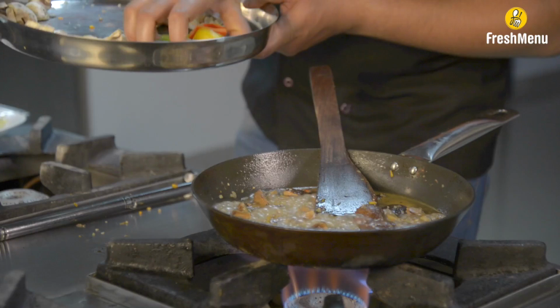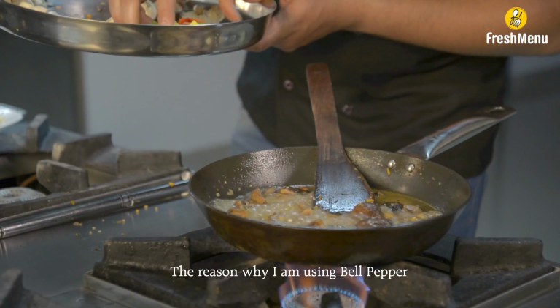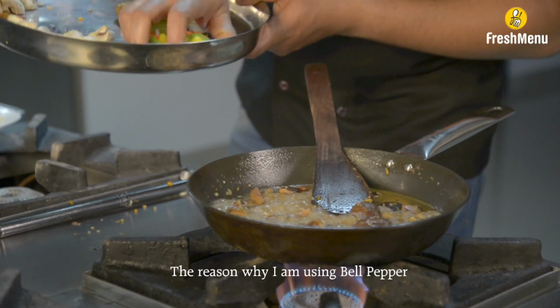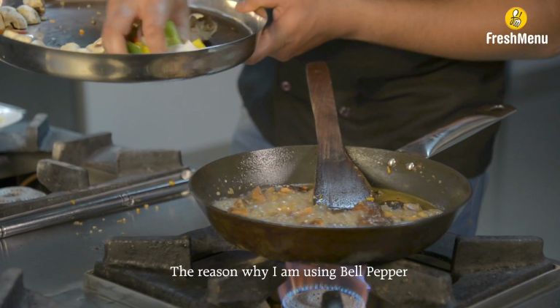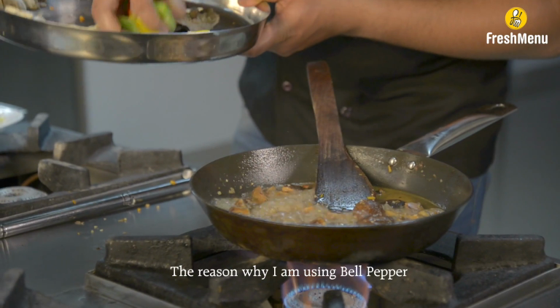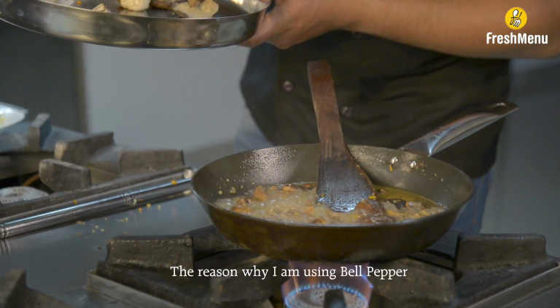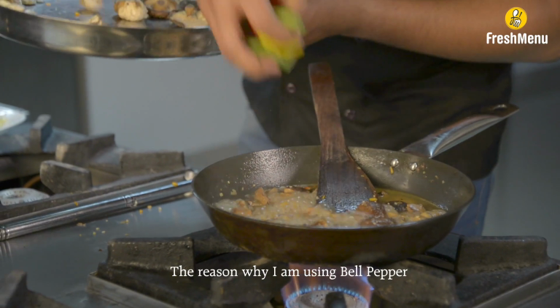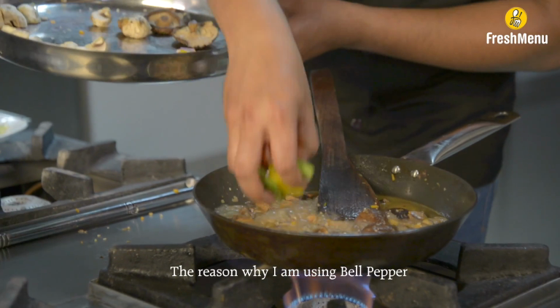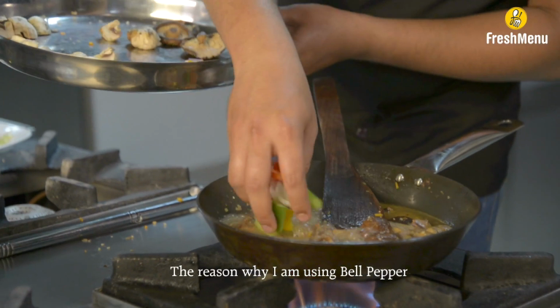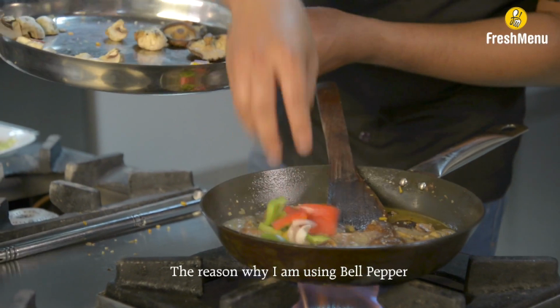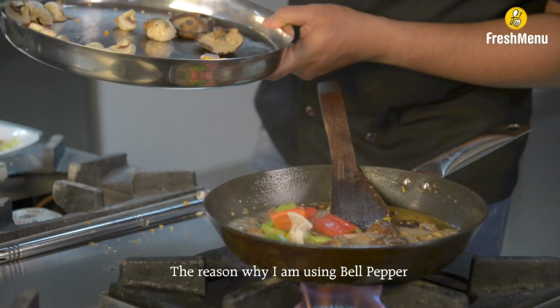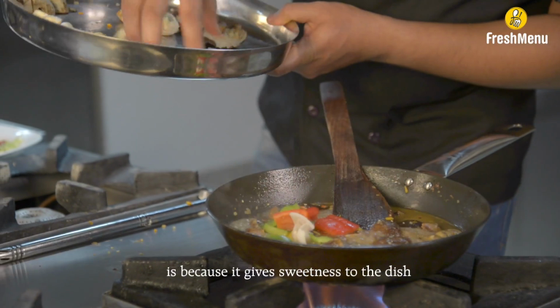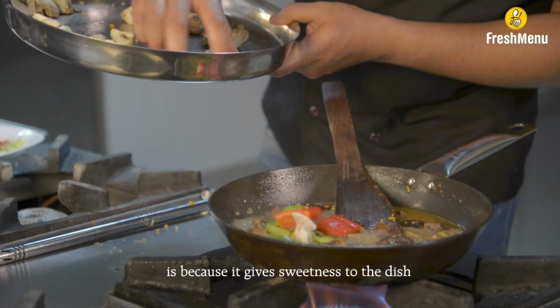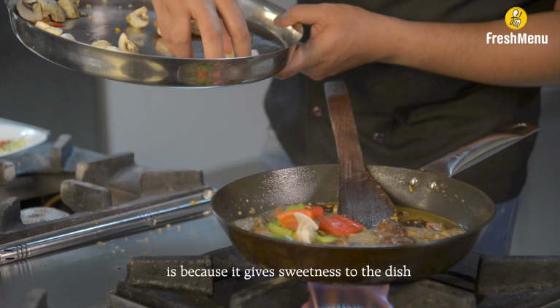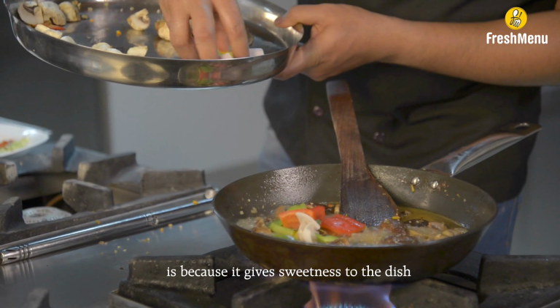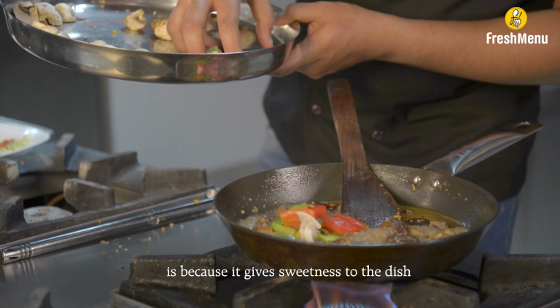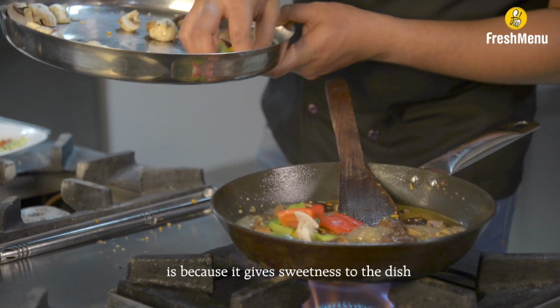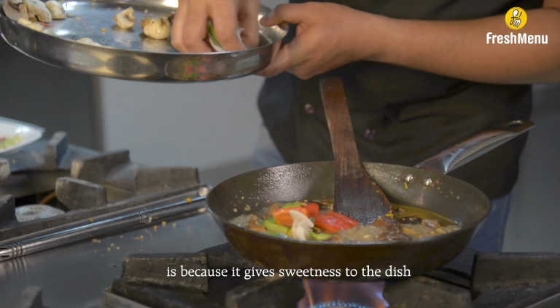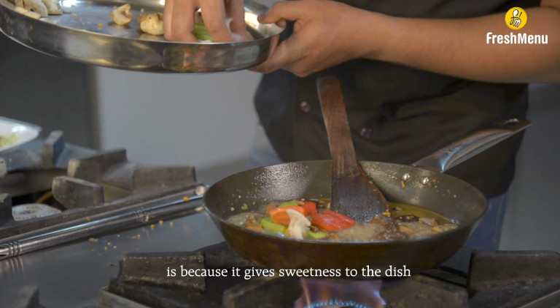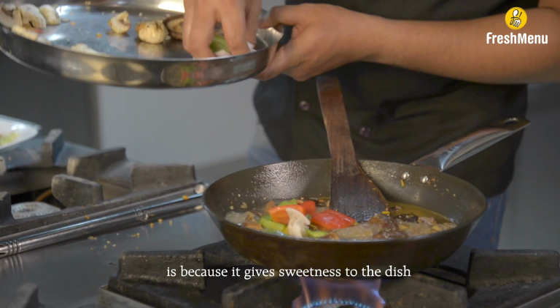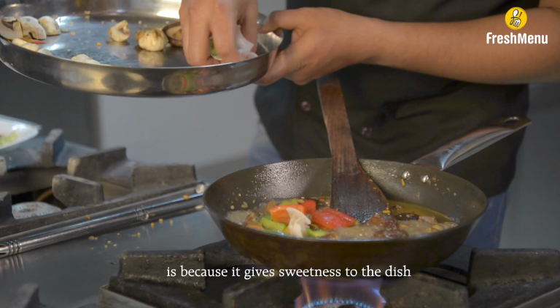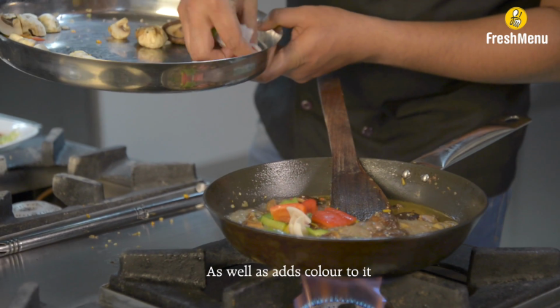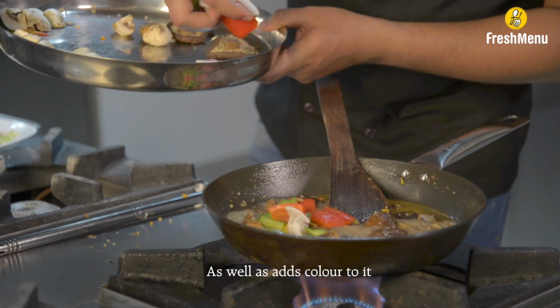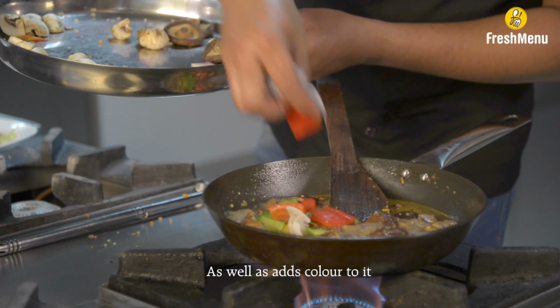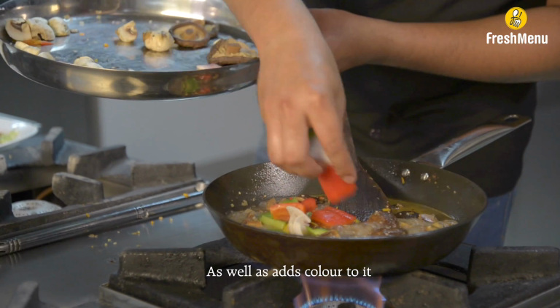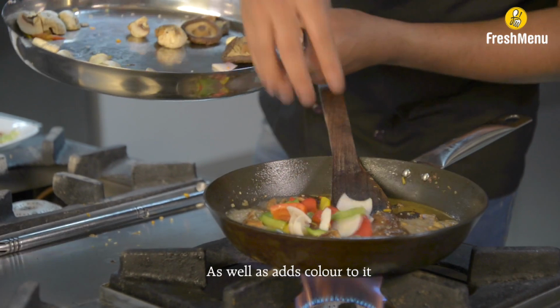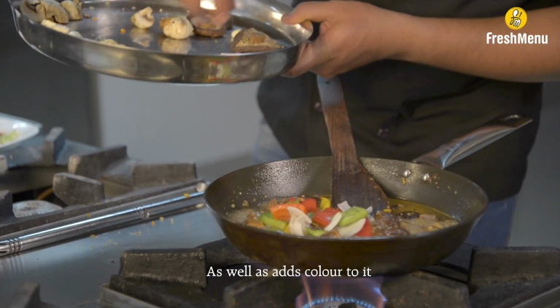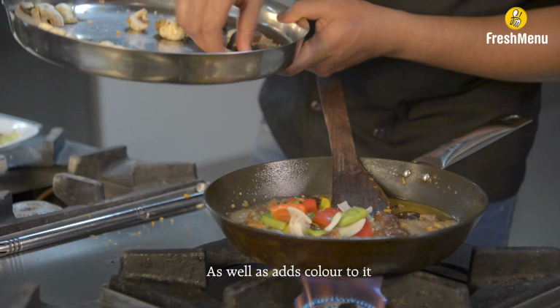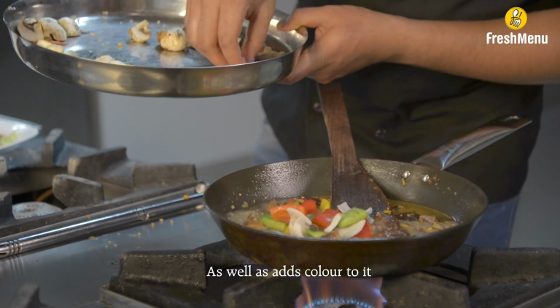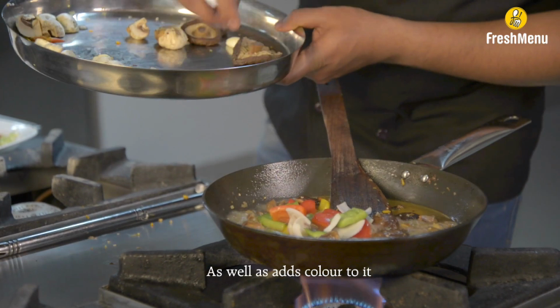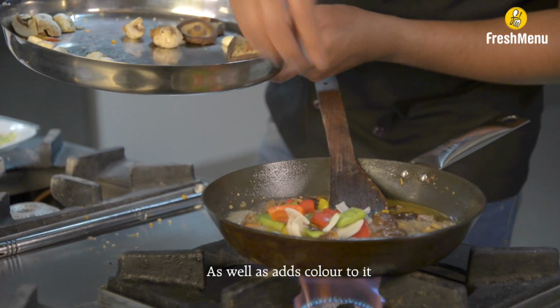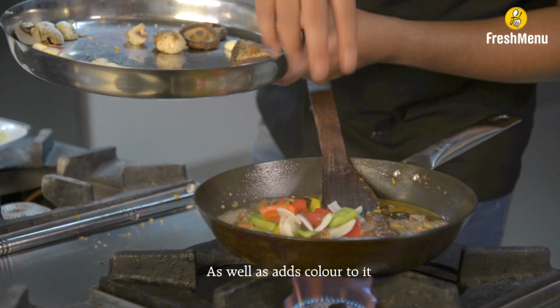The reason why I am using bell pepper is that it gives sweetness to the dish as well as adds colour to it.